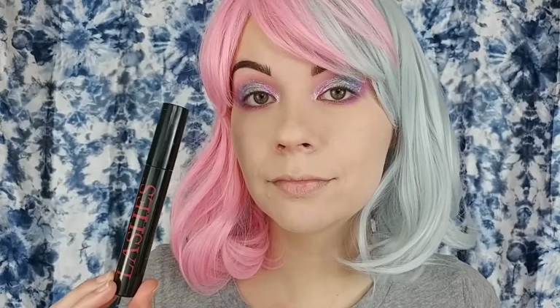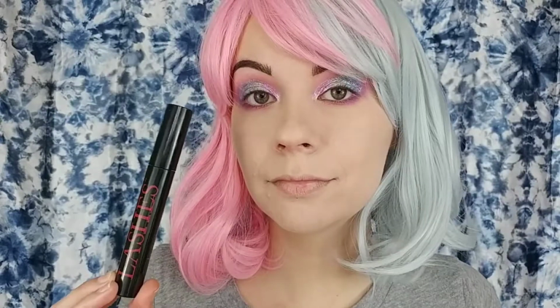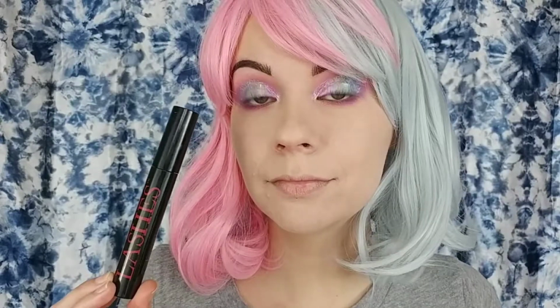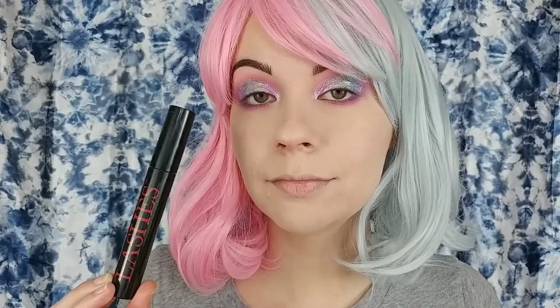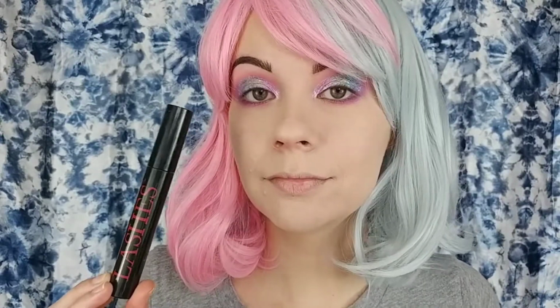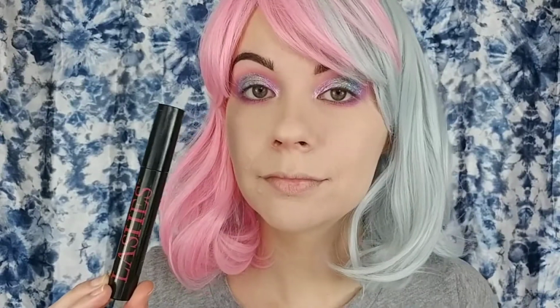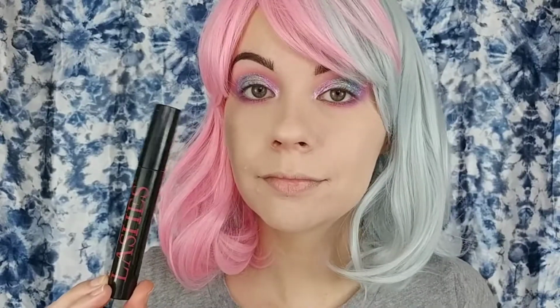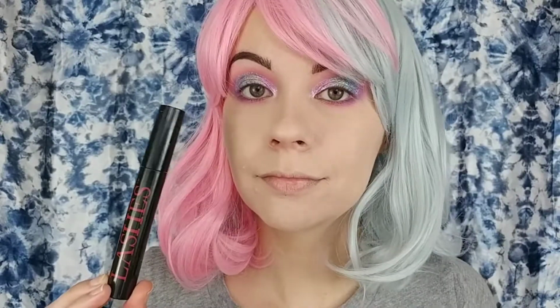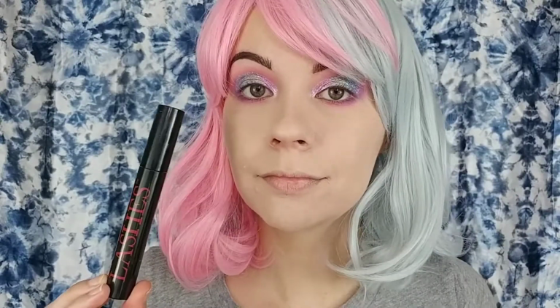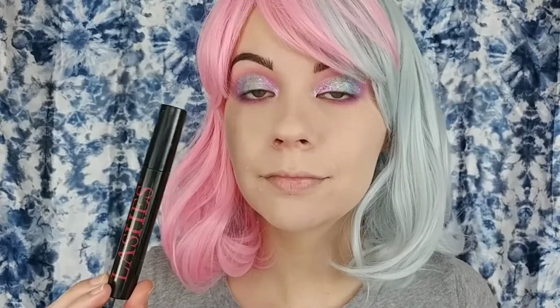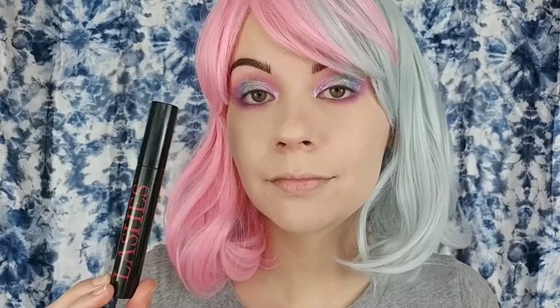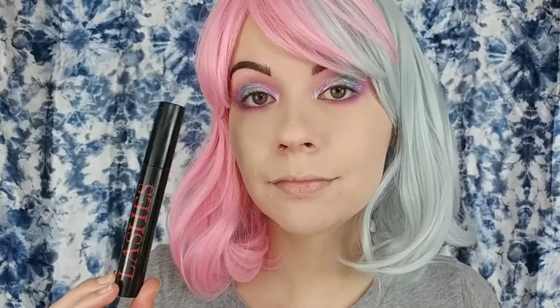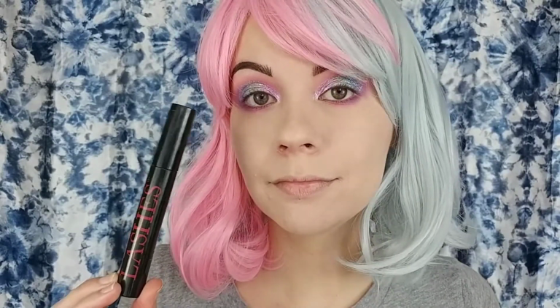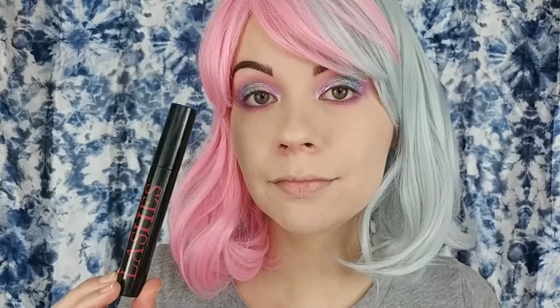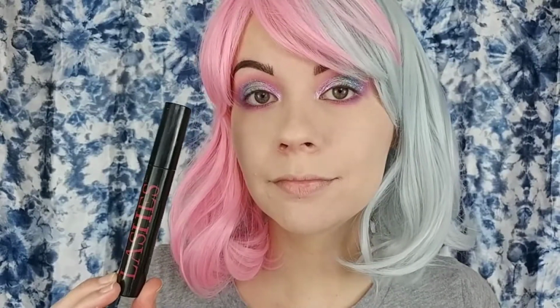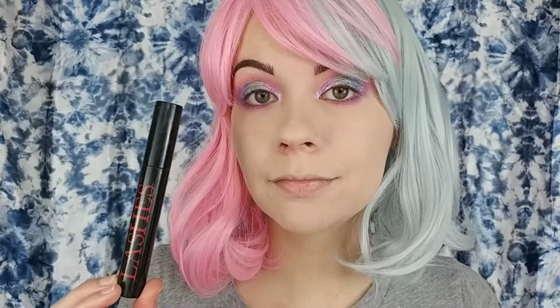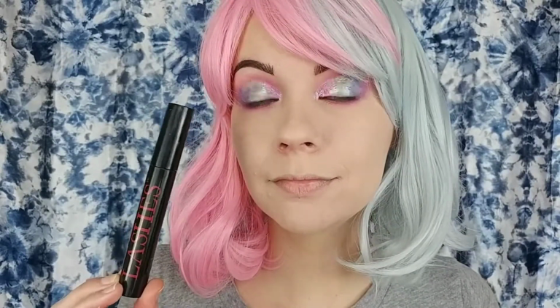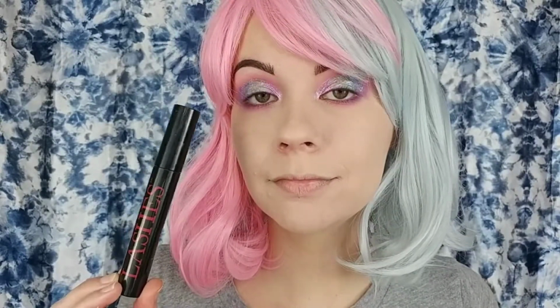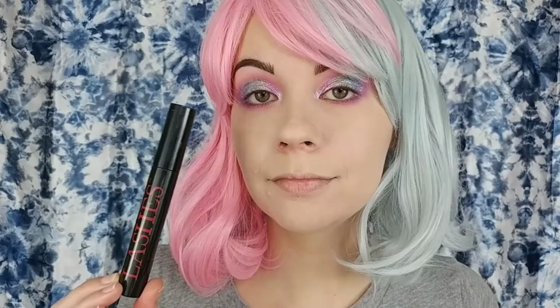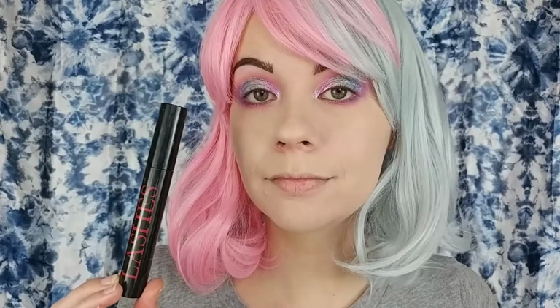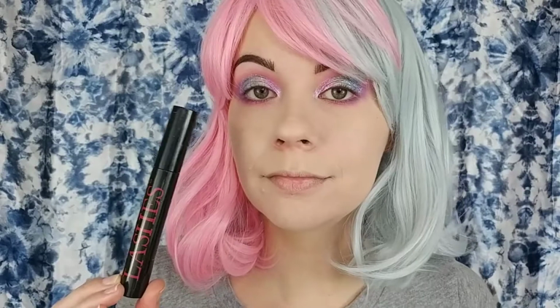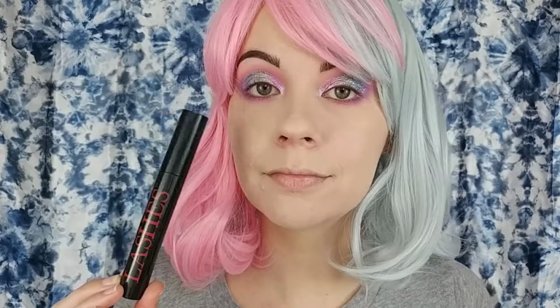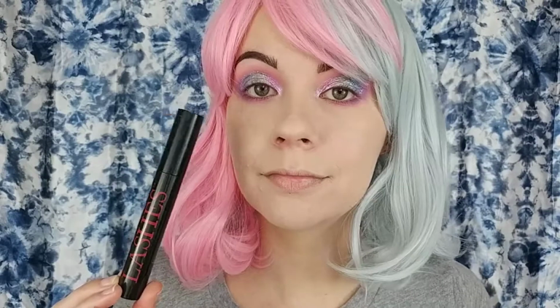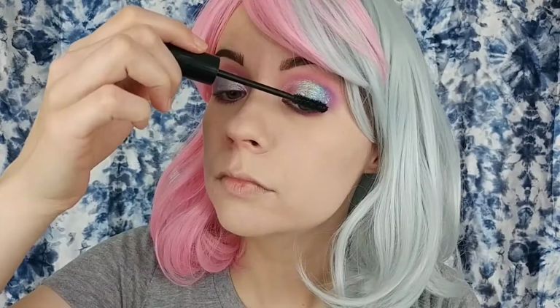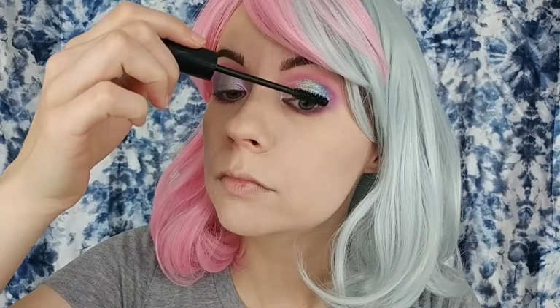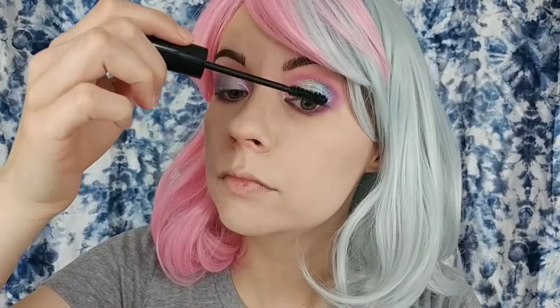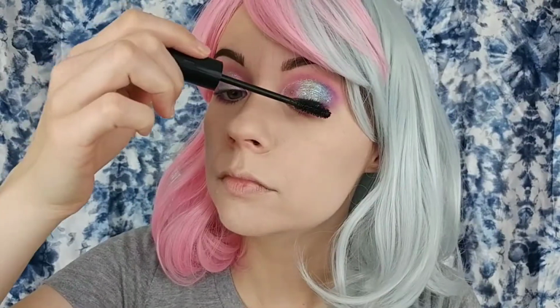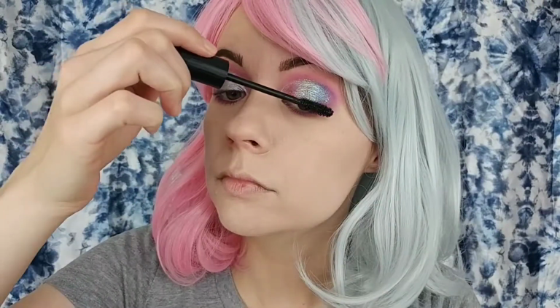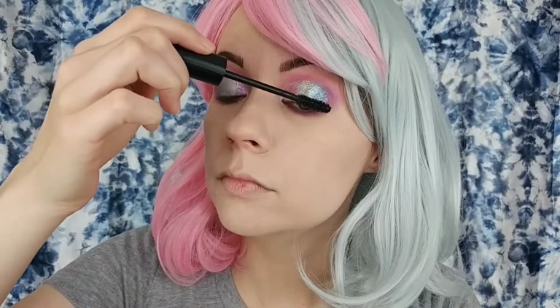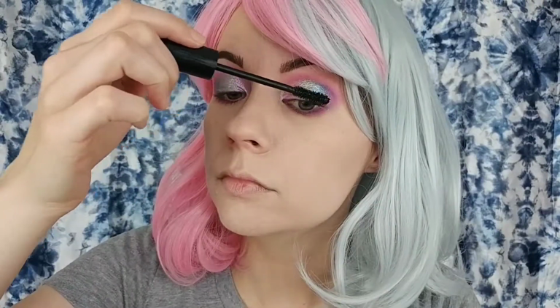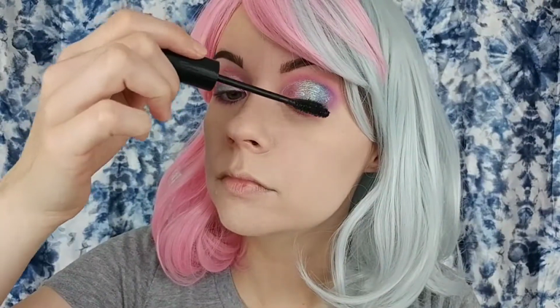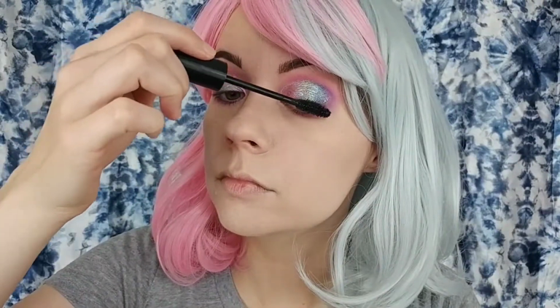Next I went in with the Butter London Double Decker Lashes Mascara and coated my top and lower lashes.